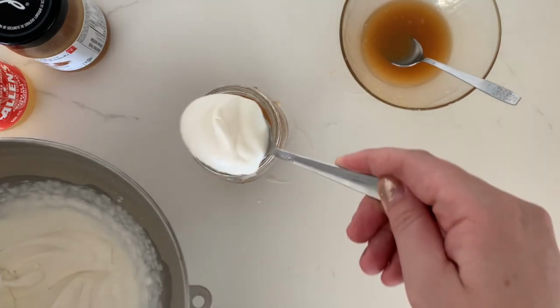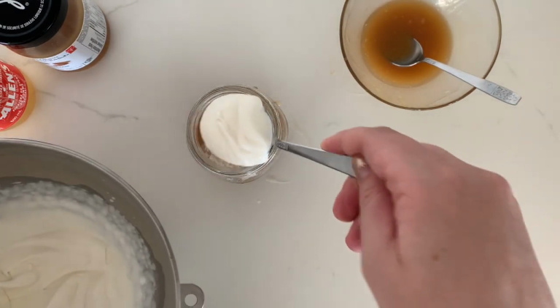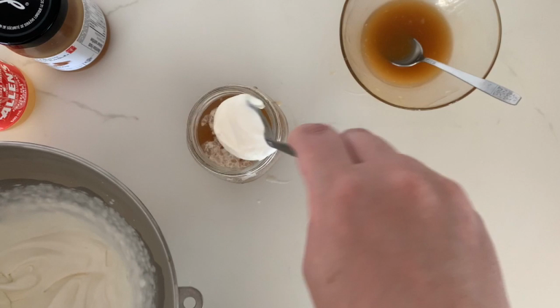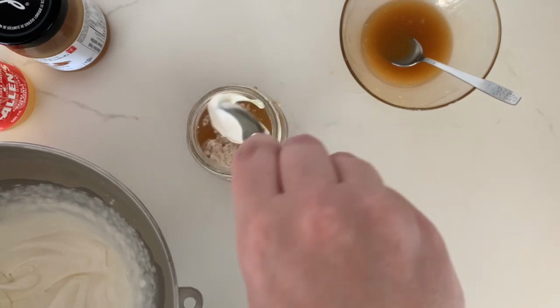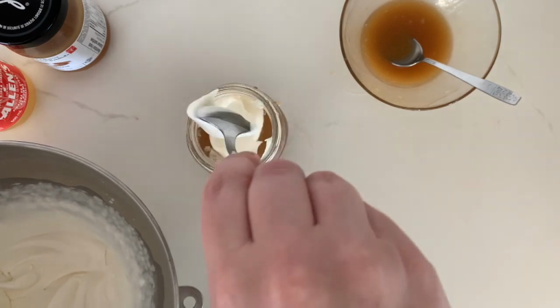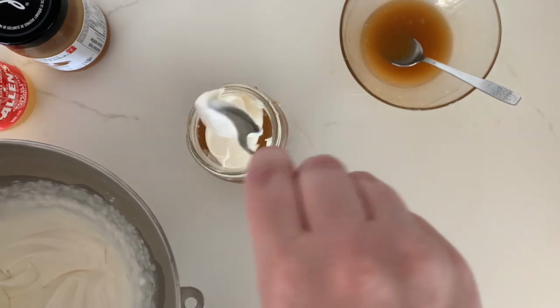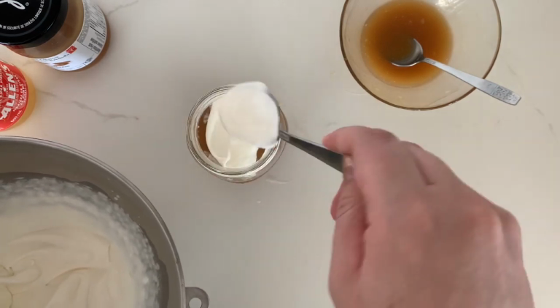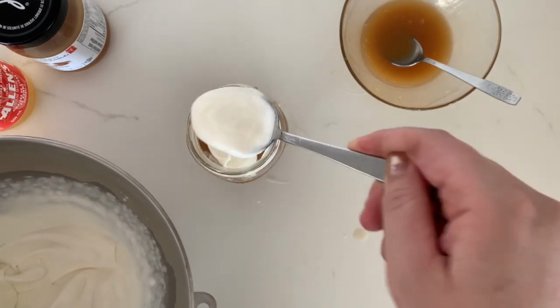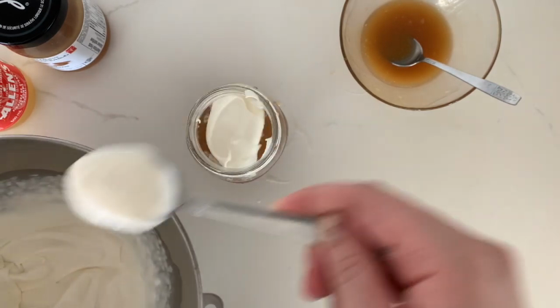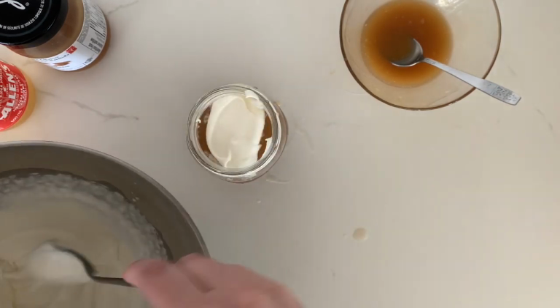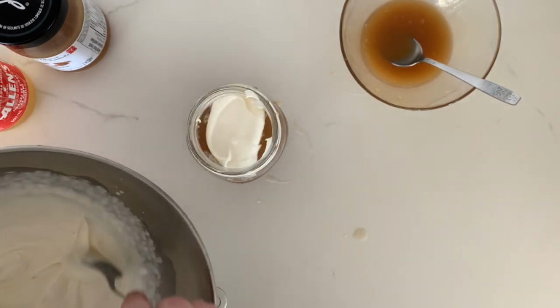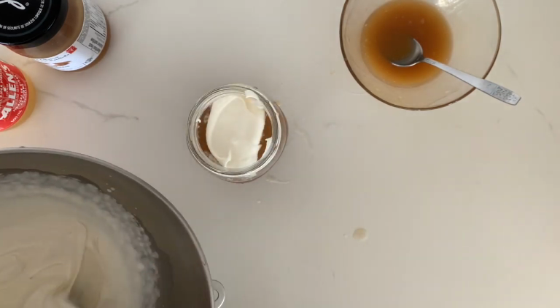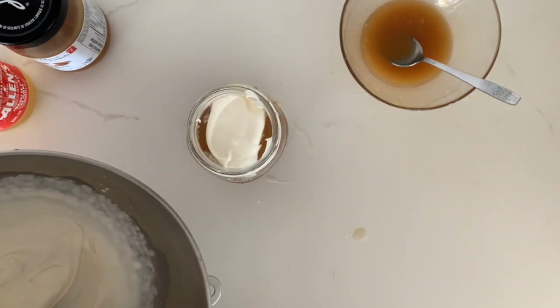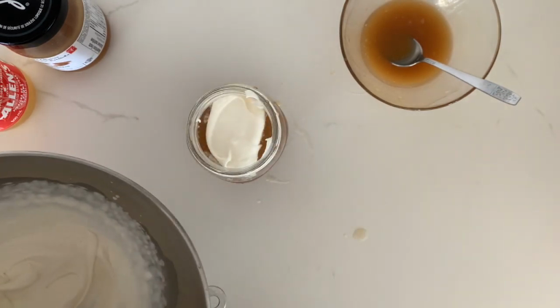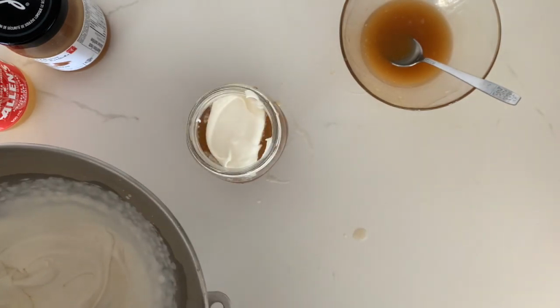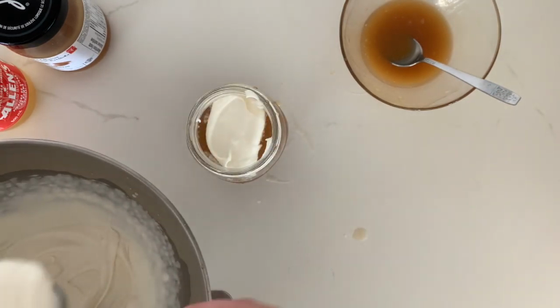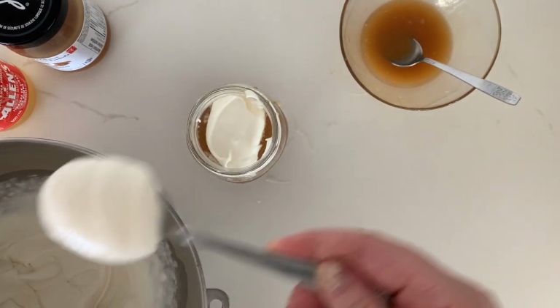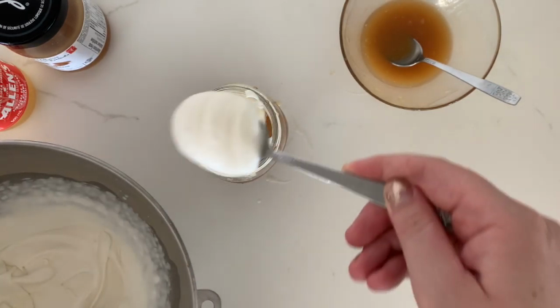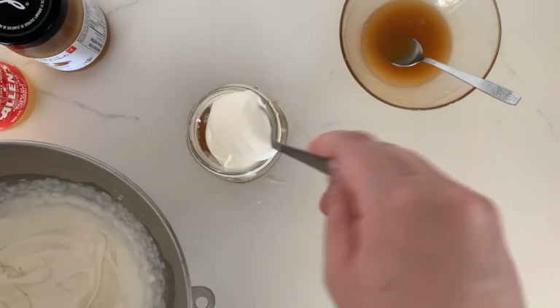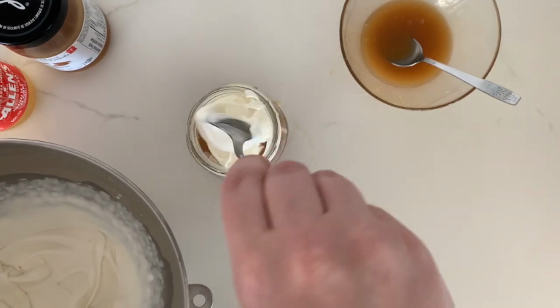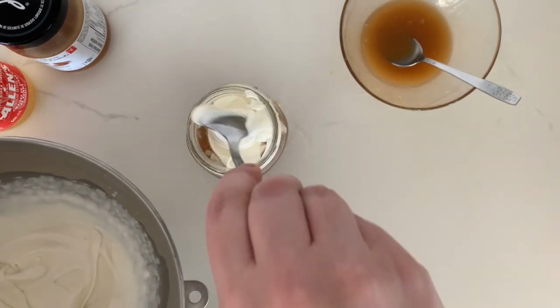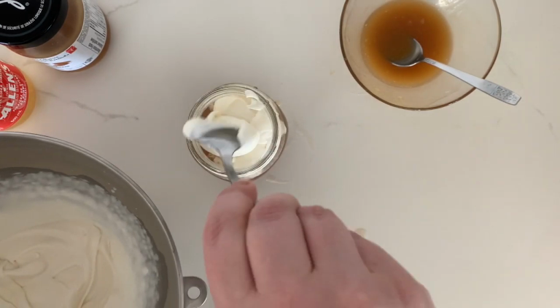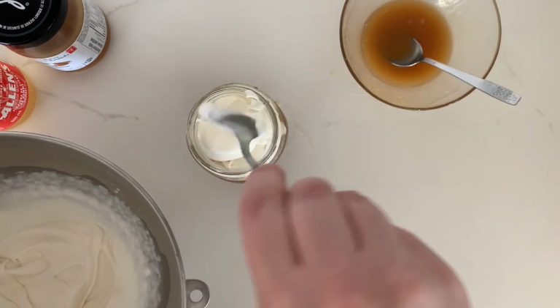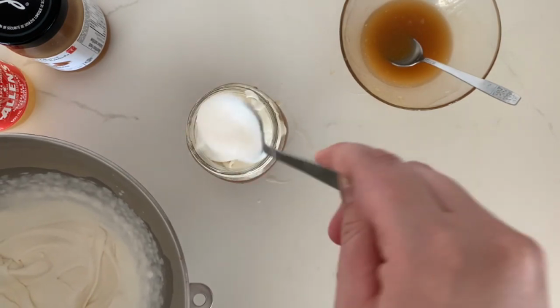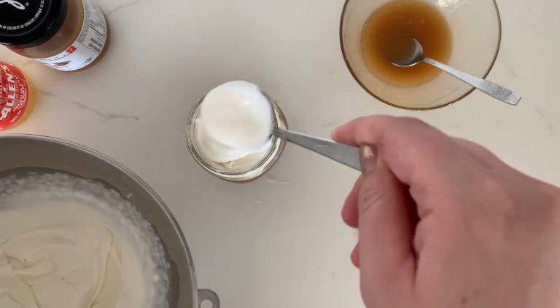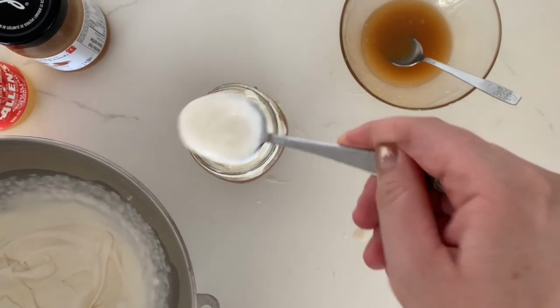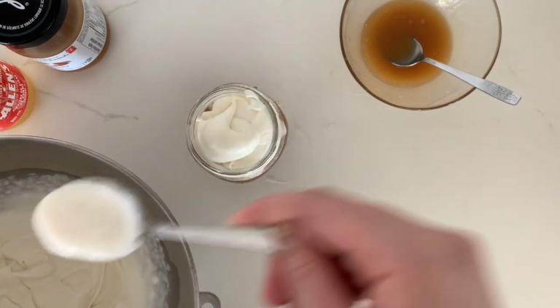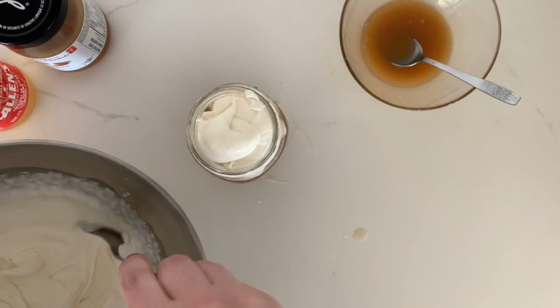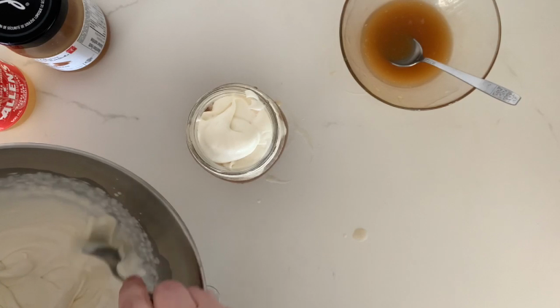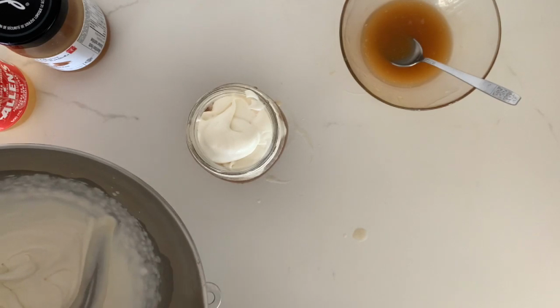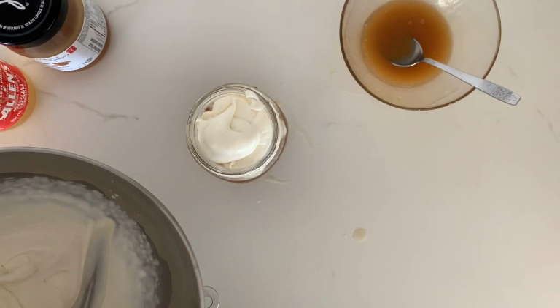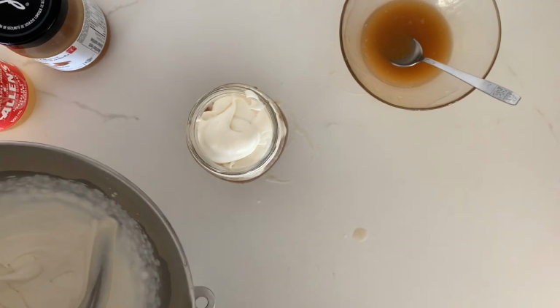All you have to do to finish the drink is top your cream soda with your whipped topping and some butterscotch.